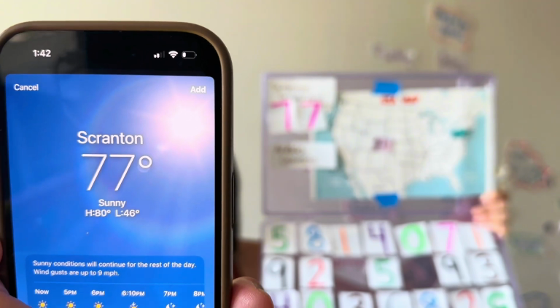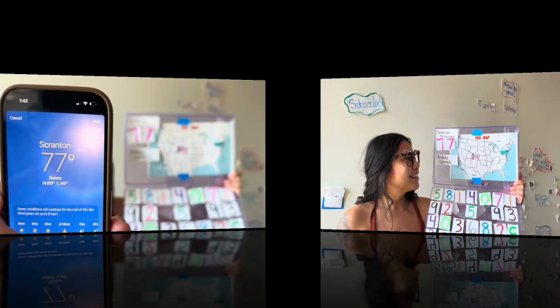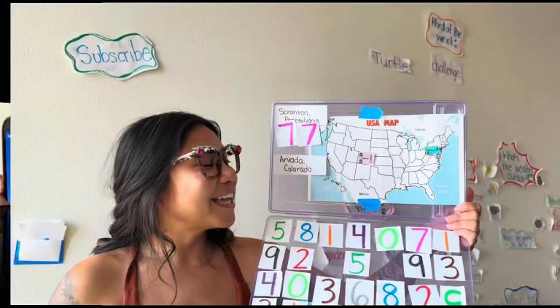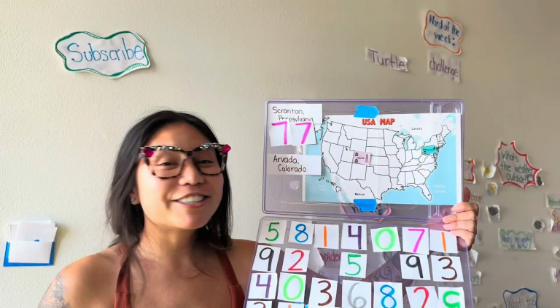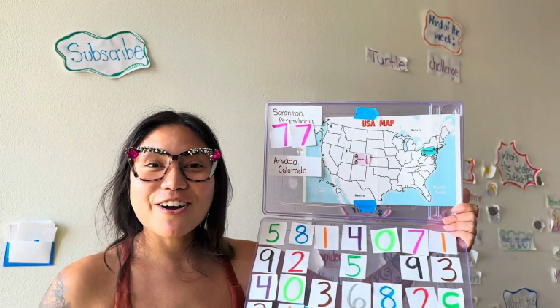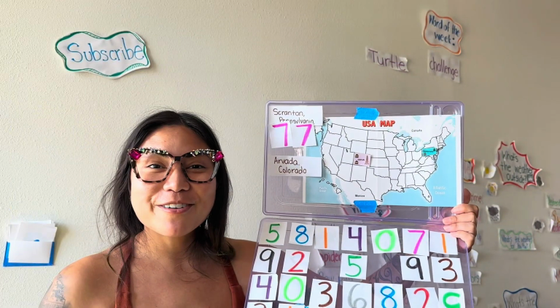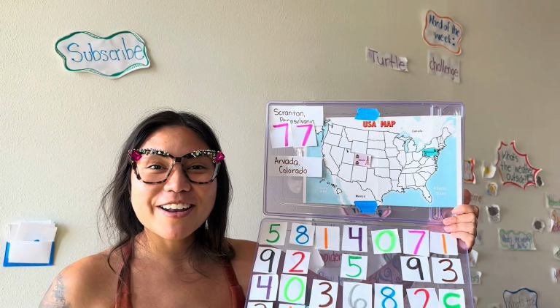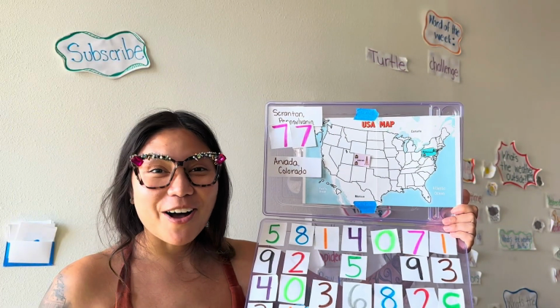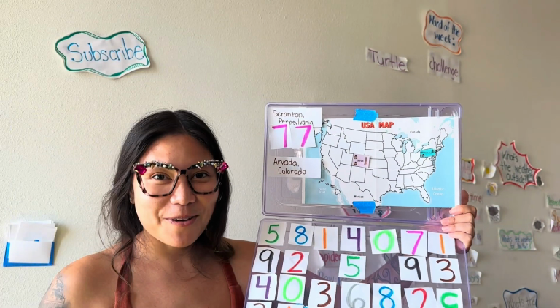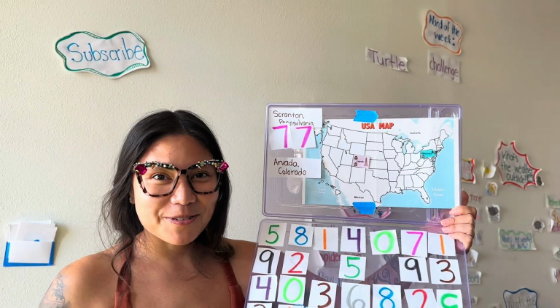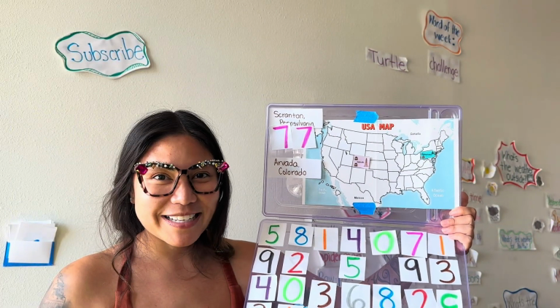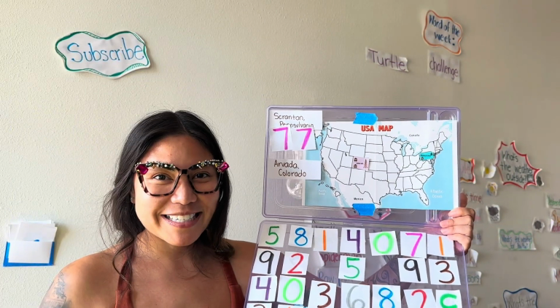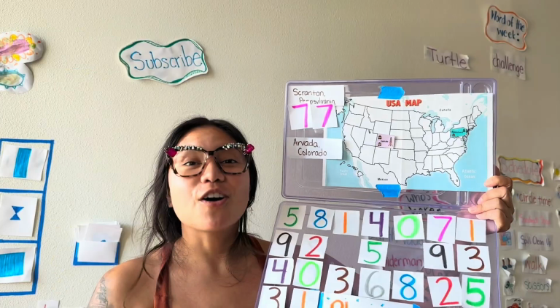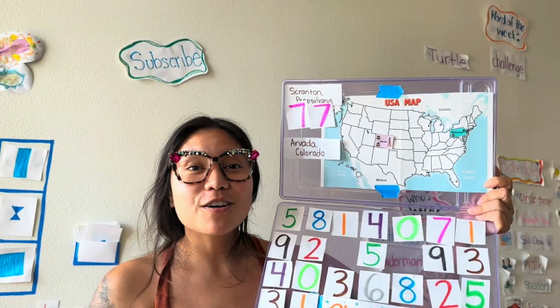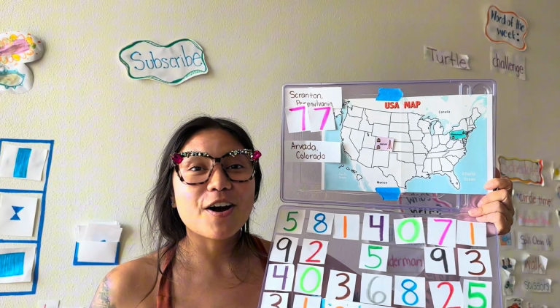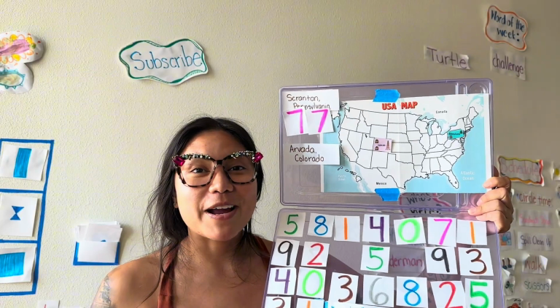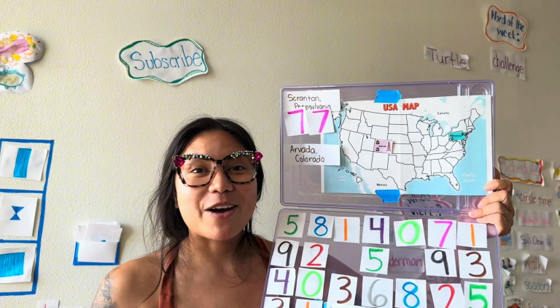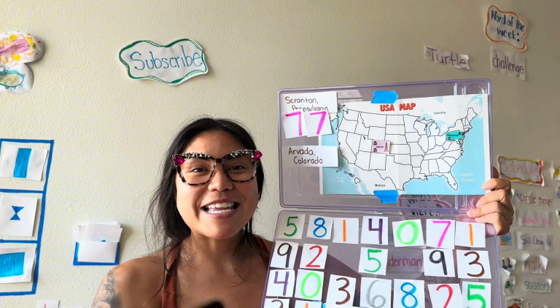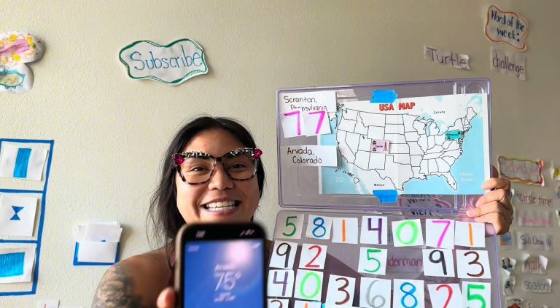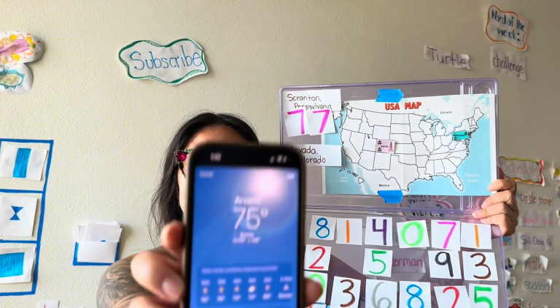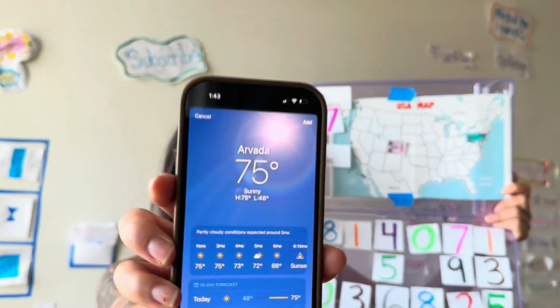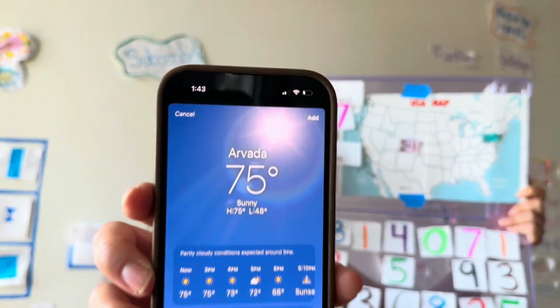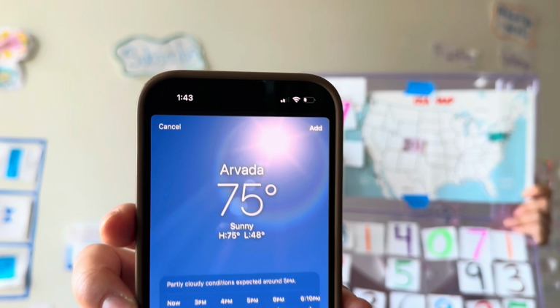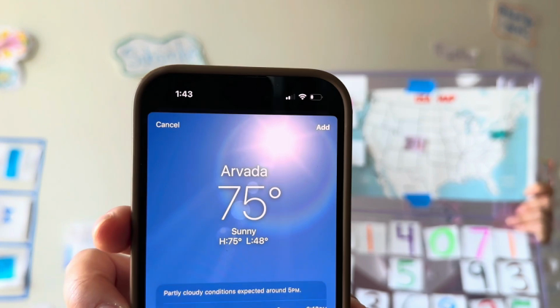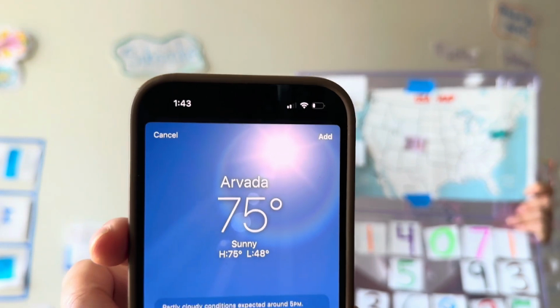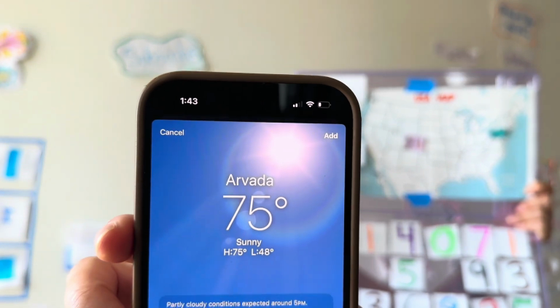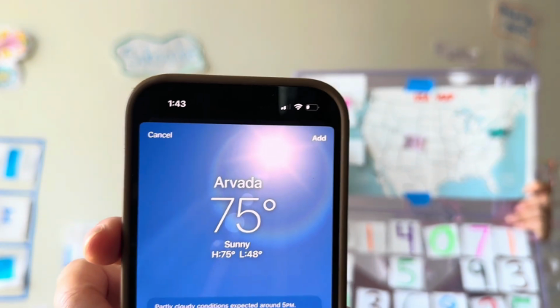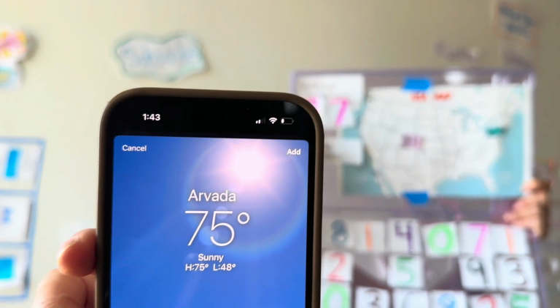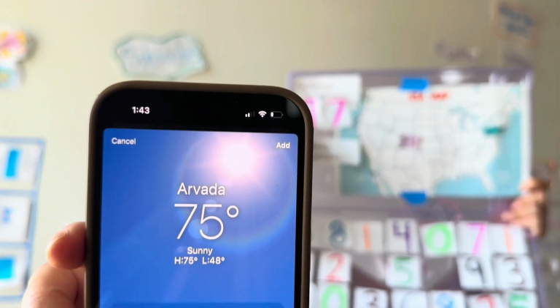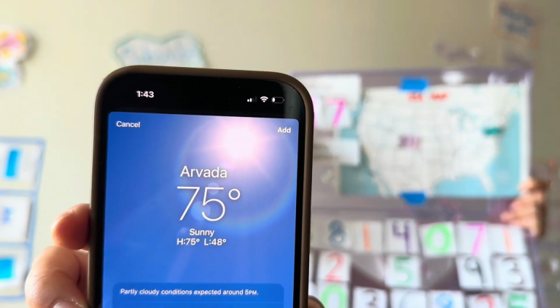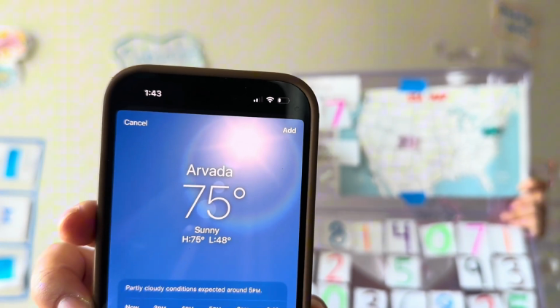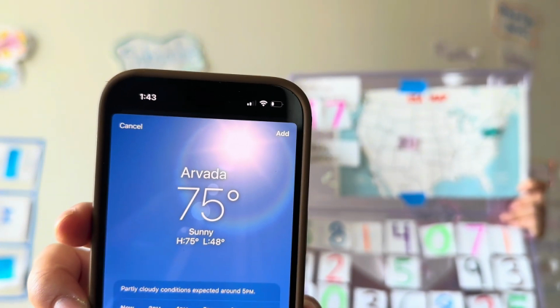Let's check Arvada, Colorado next. In Arvada right now, it is 75 degrees.